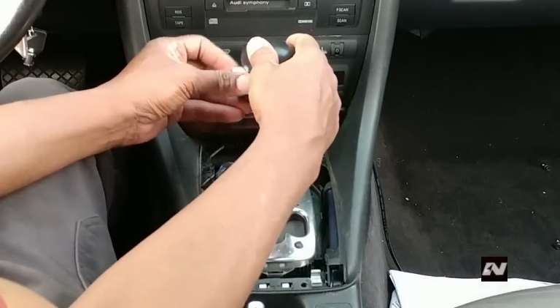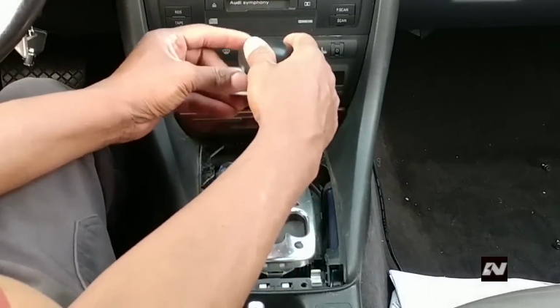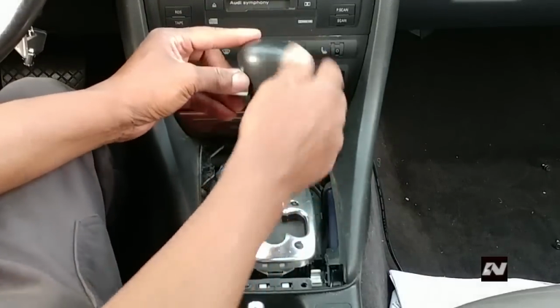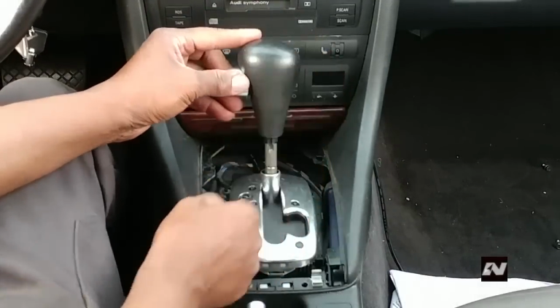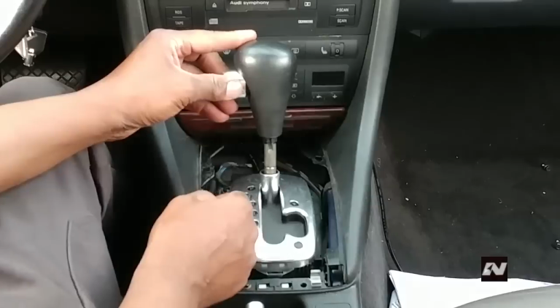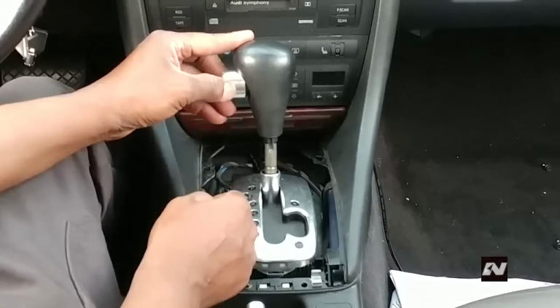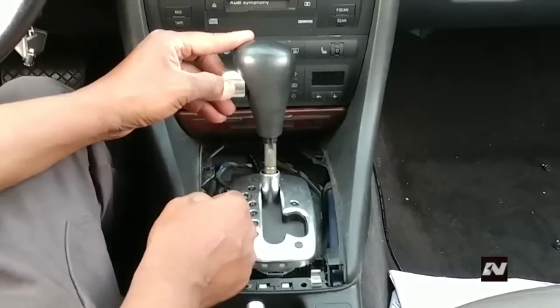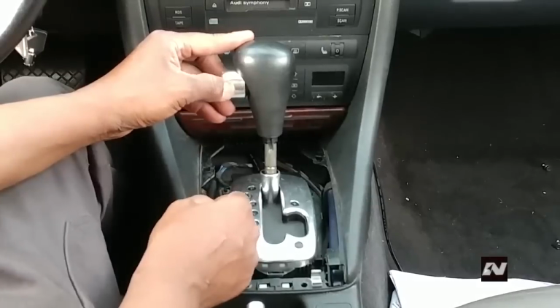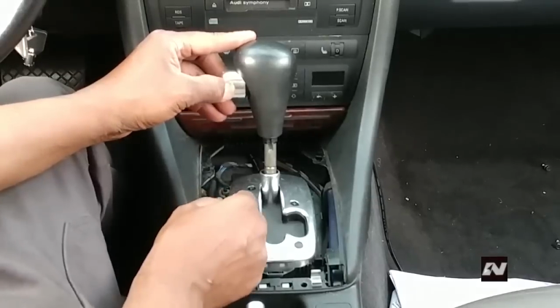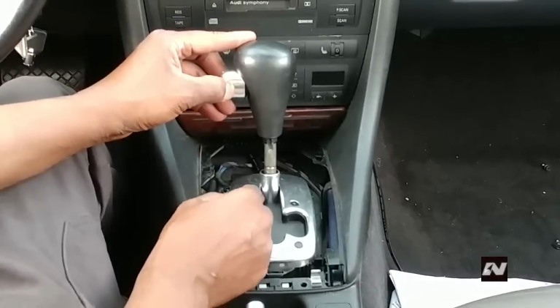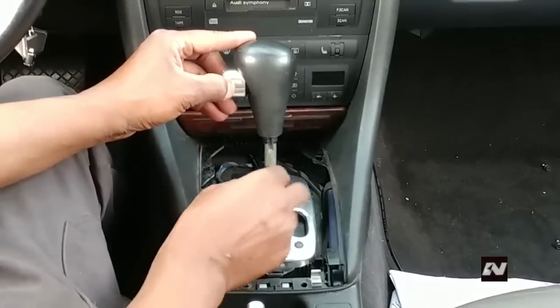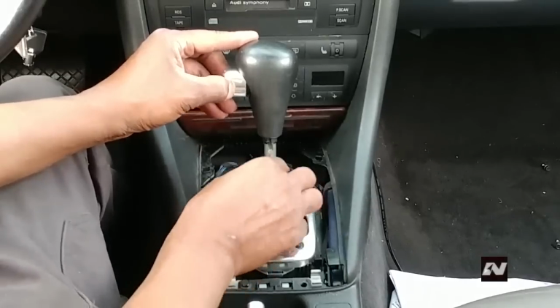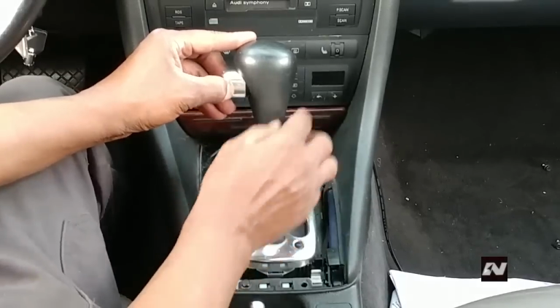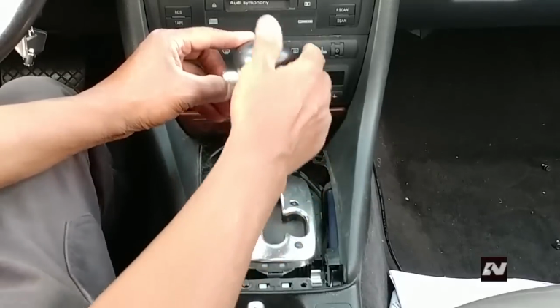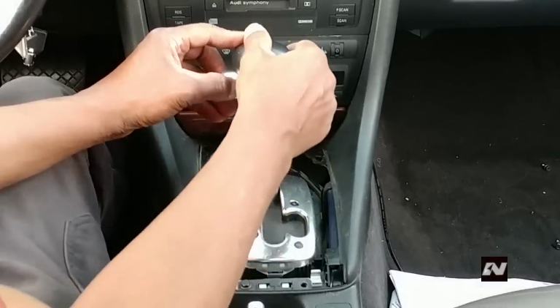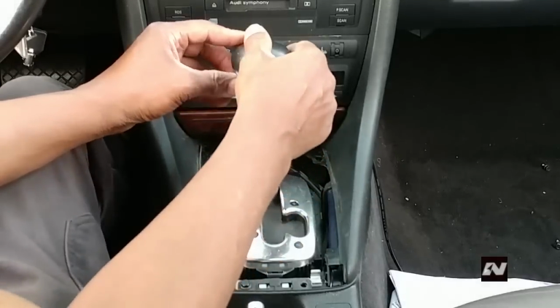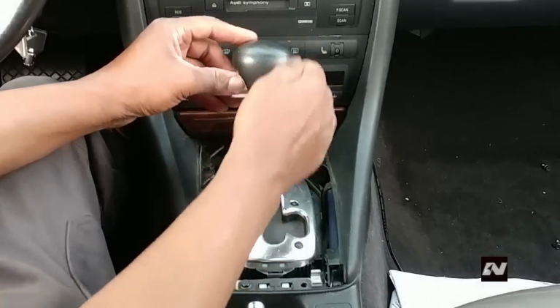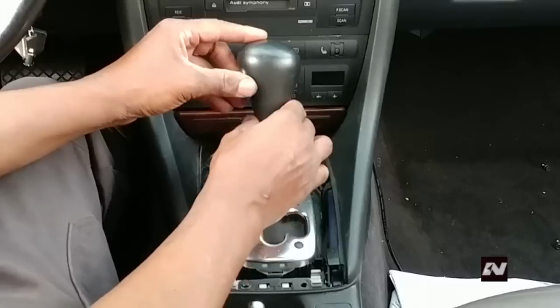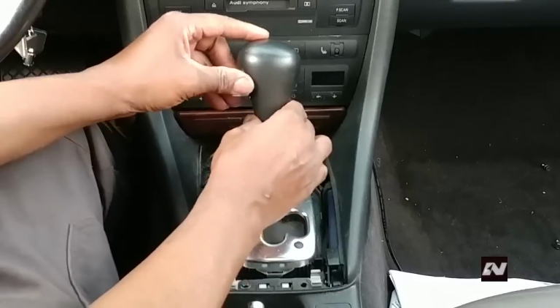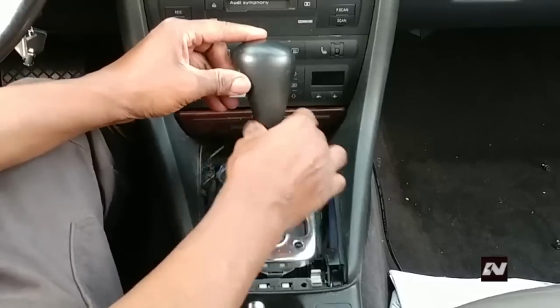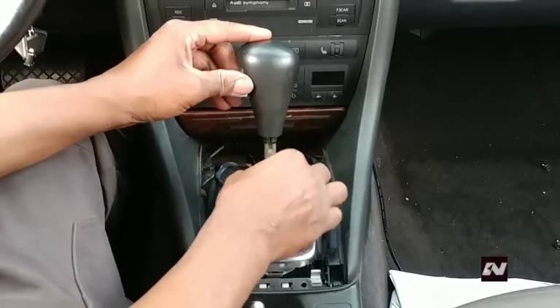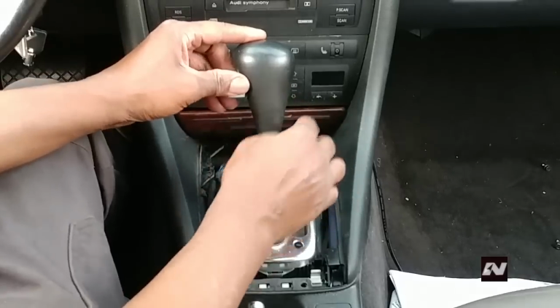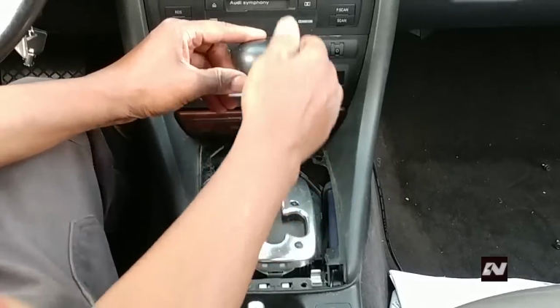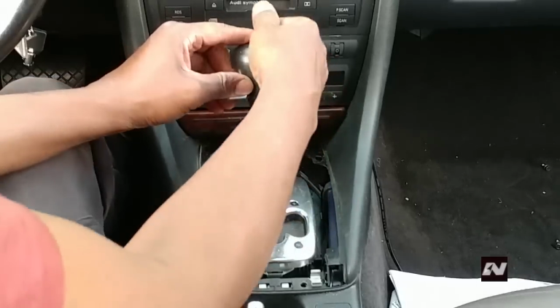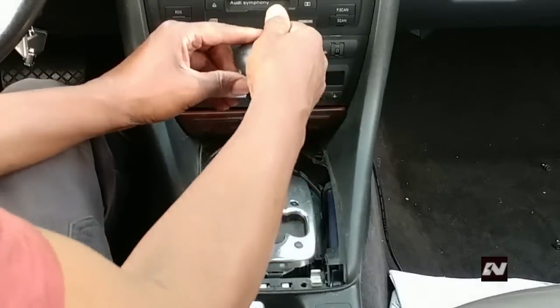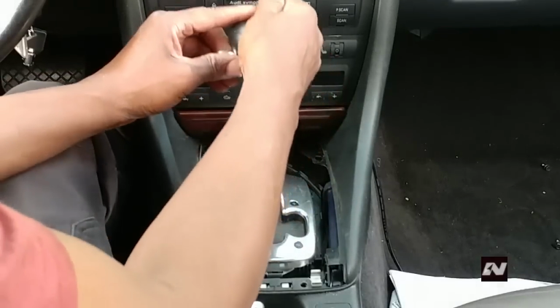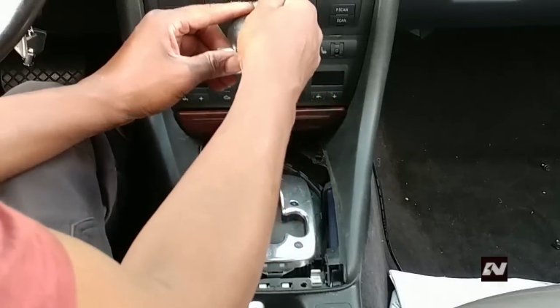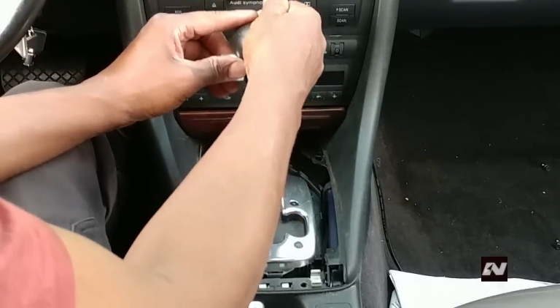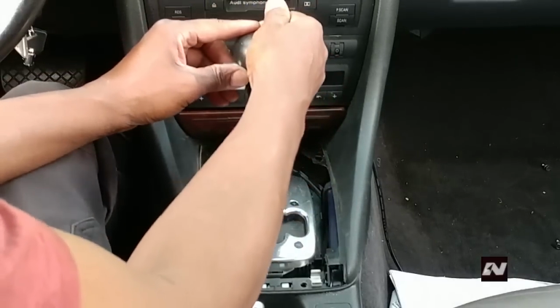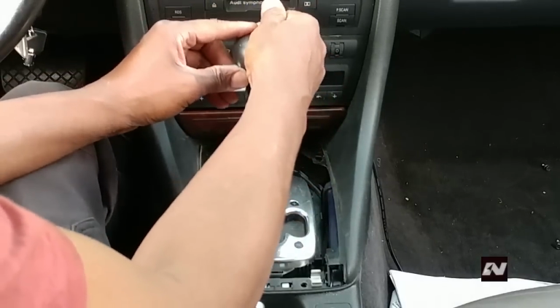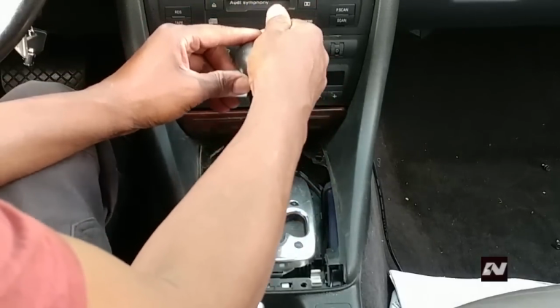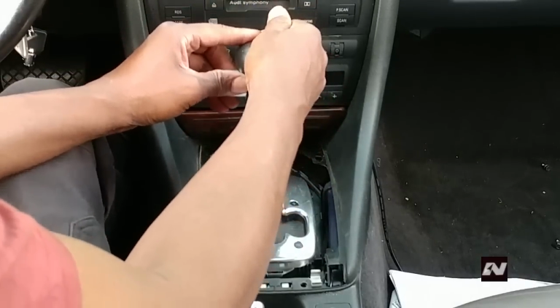Reinstall the knob the same way you take it off. Pull the button outwards and then push downwards.